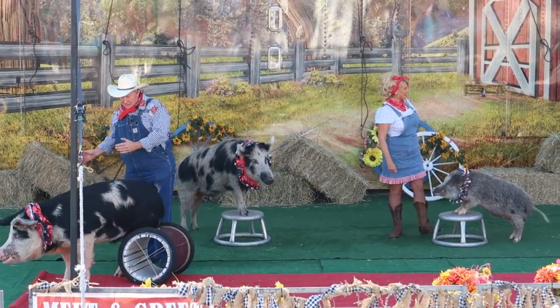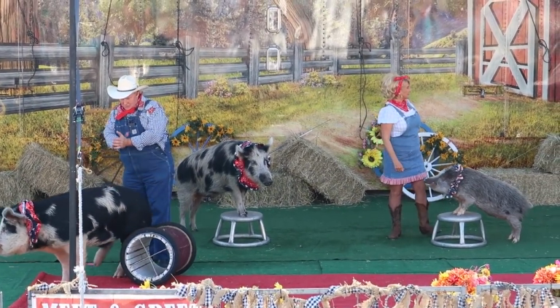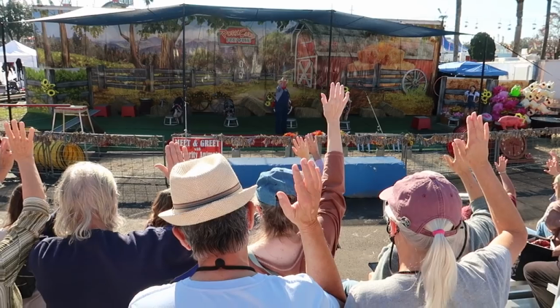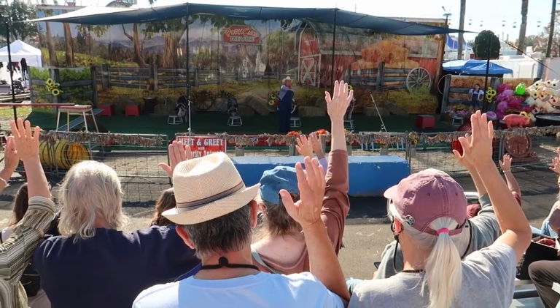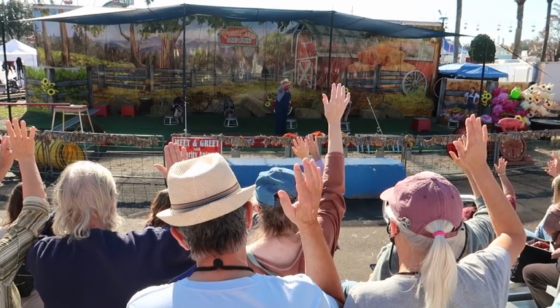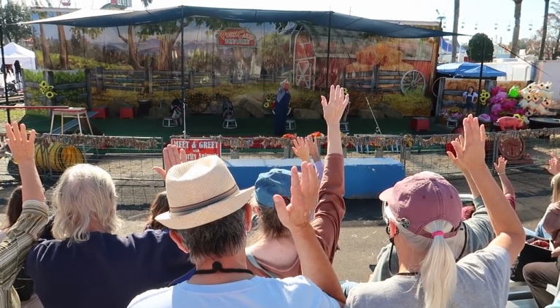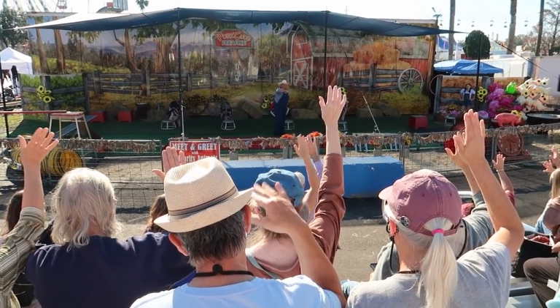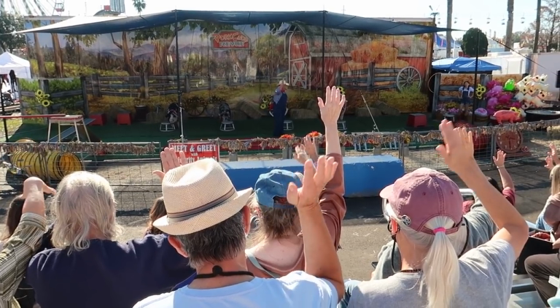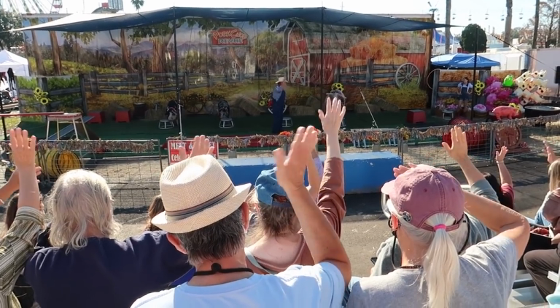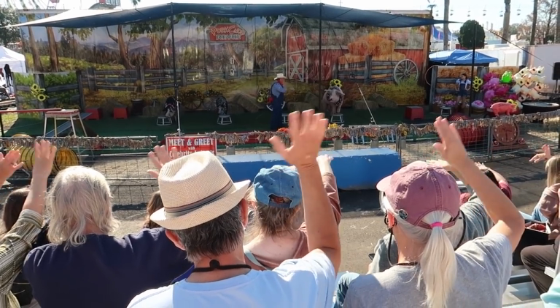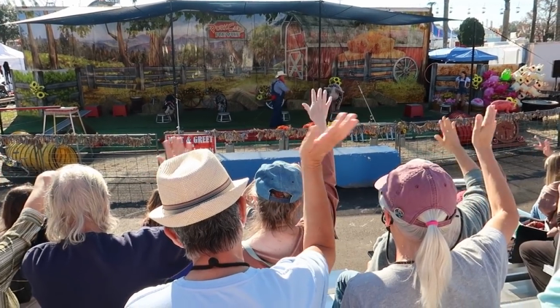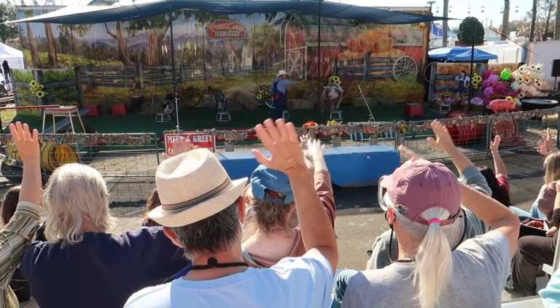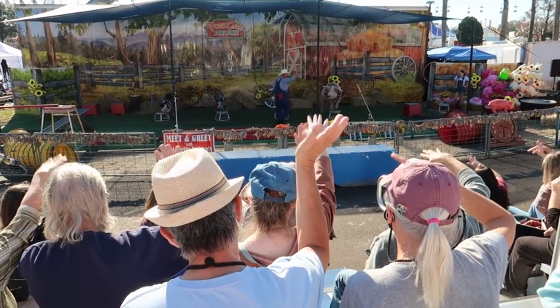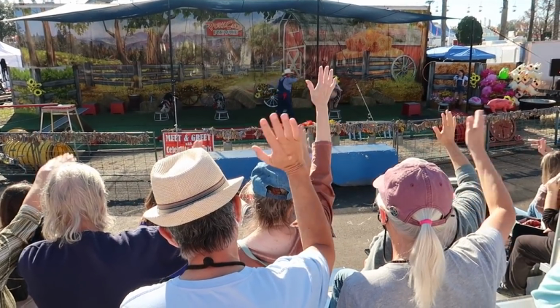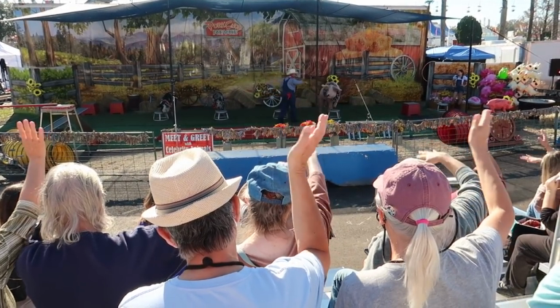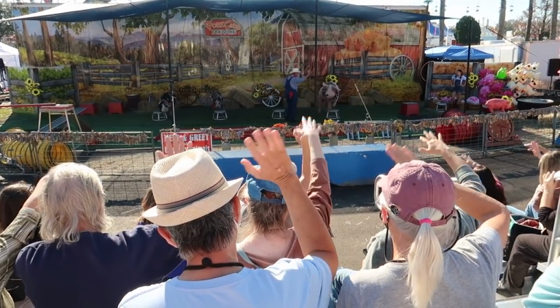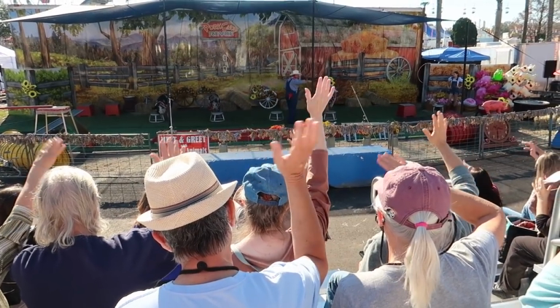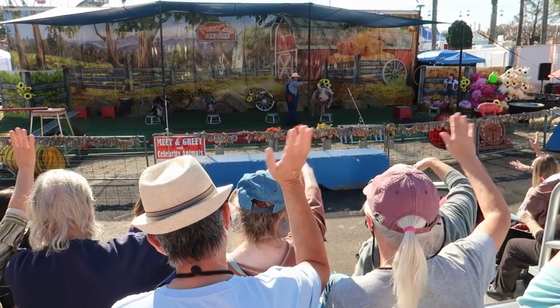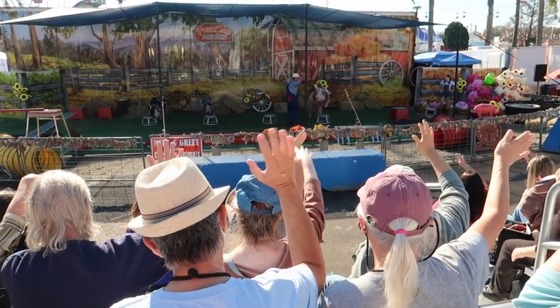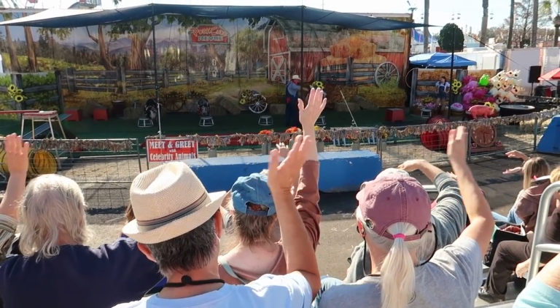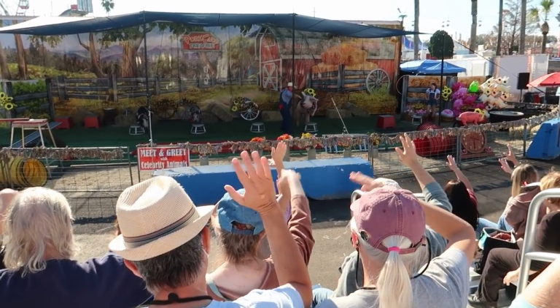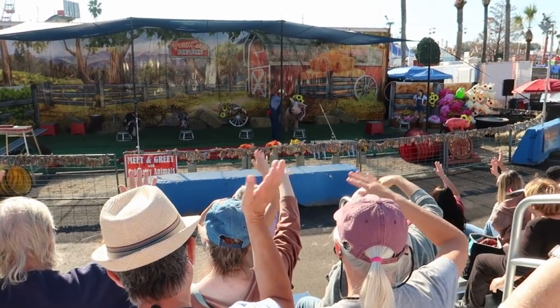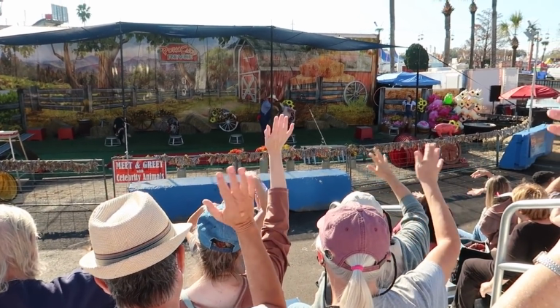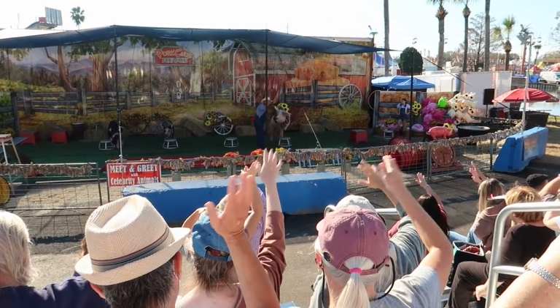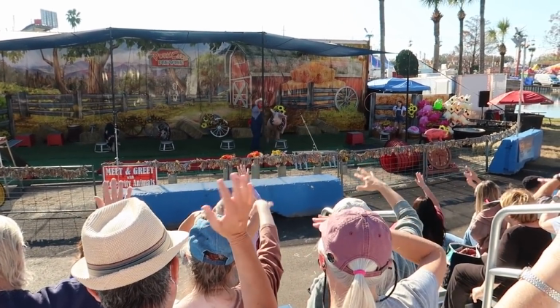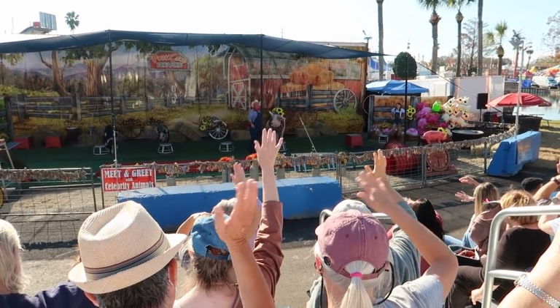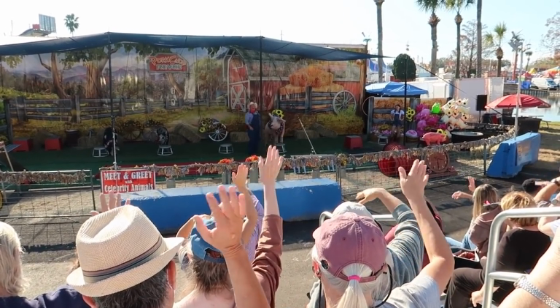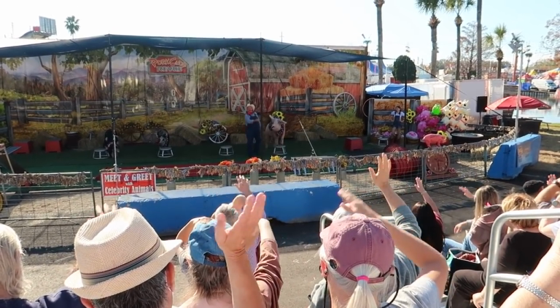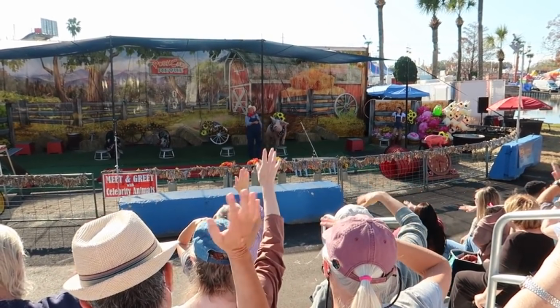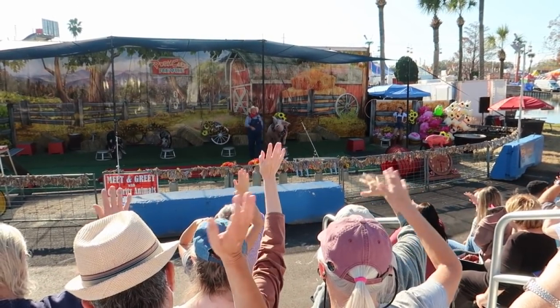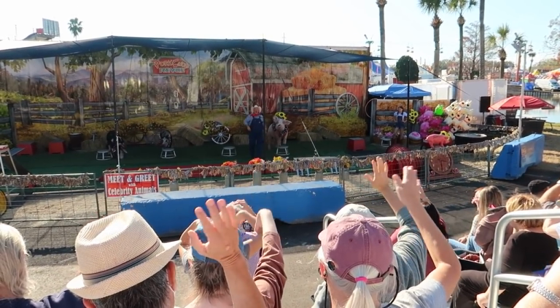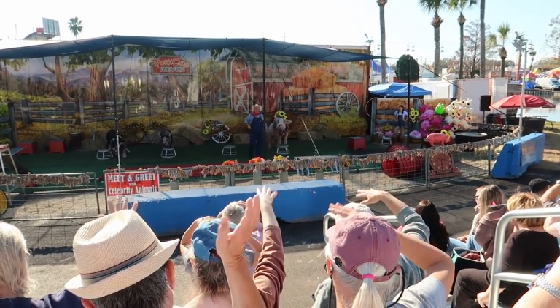Give a big wave so he can see you — a big wave! How about it for that?